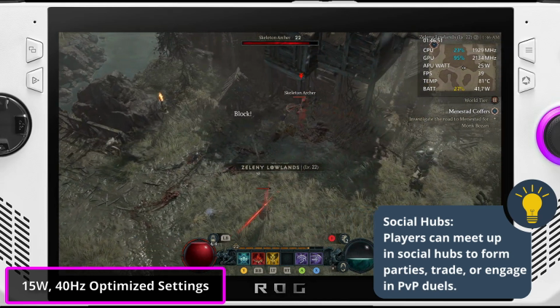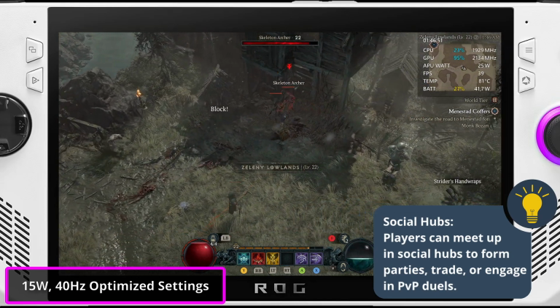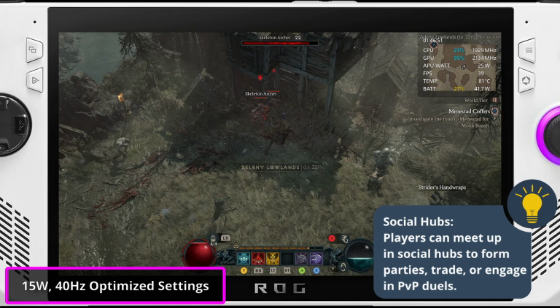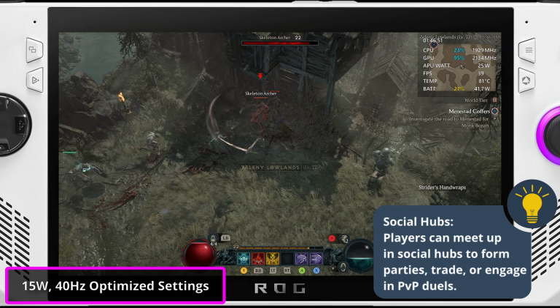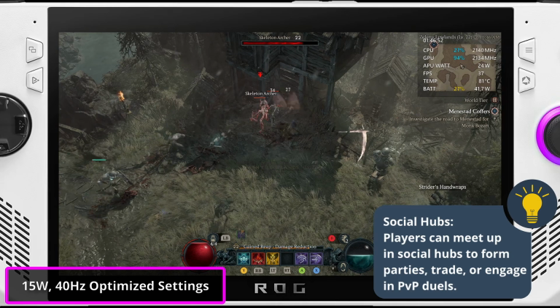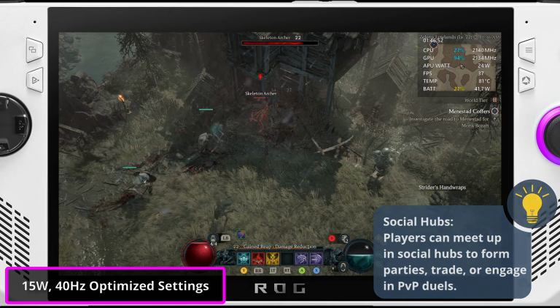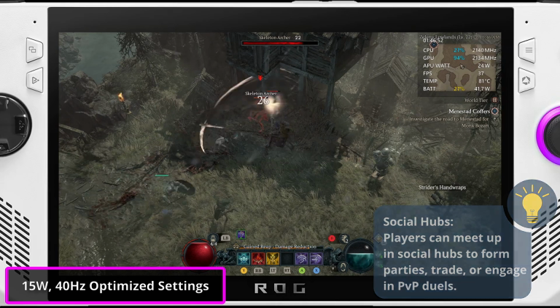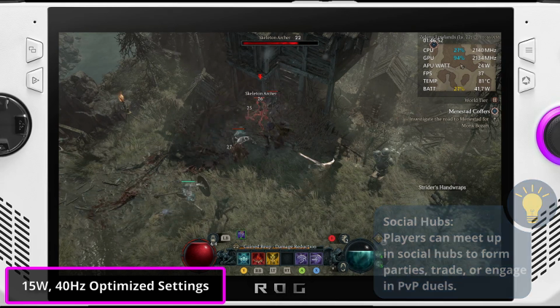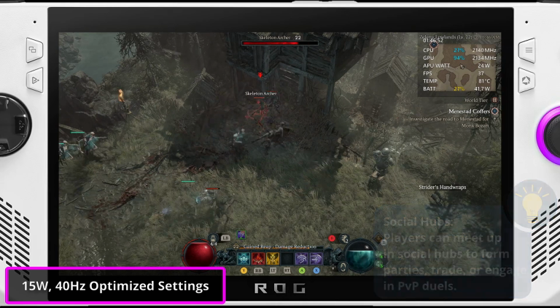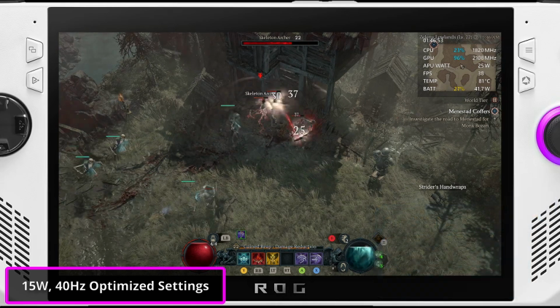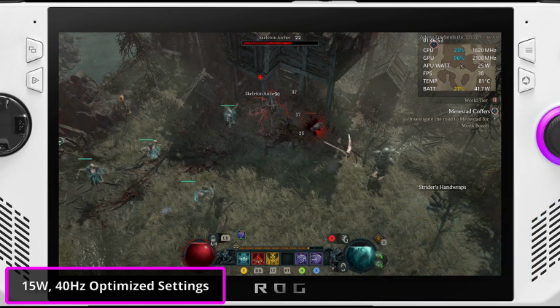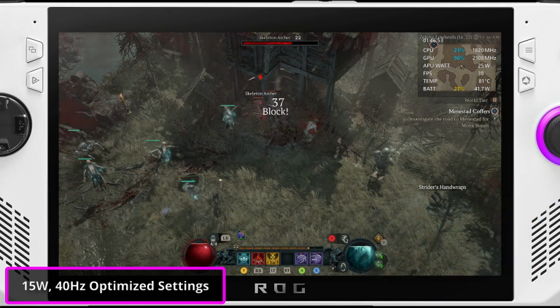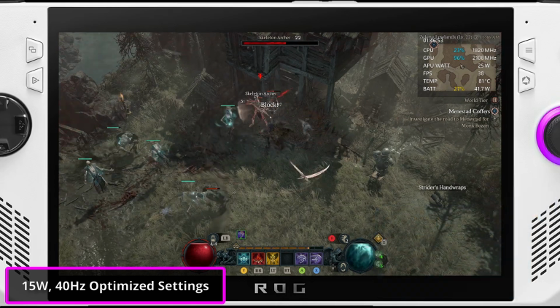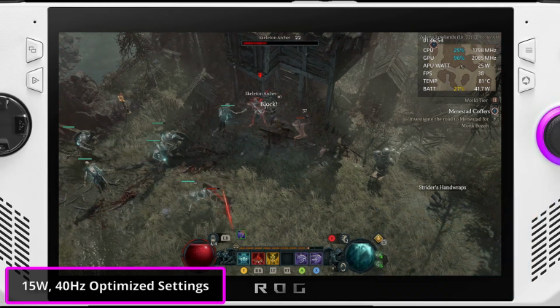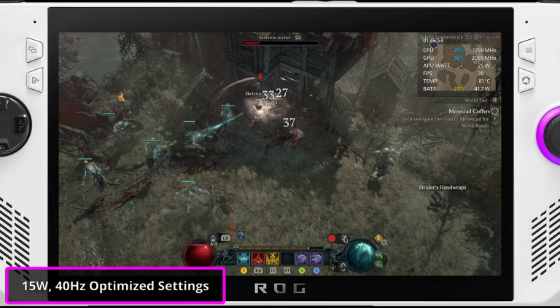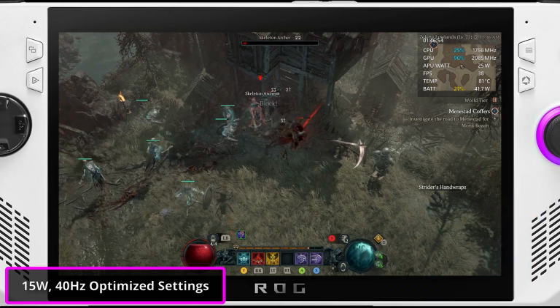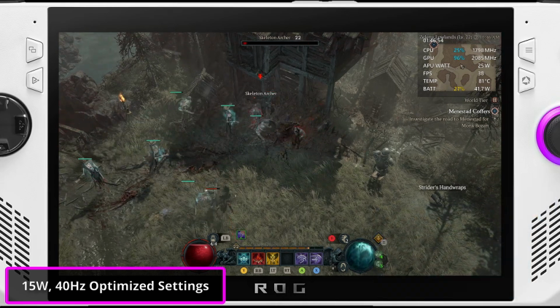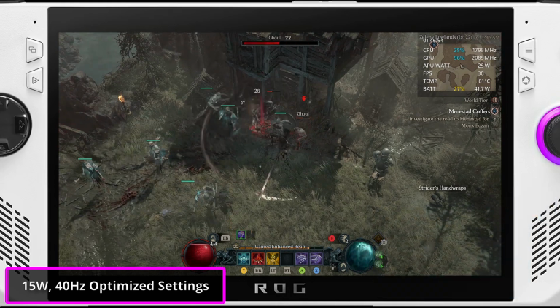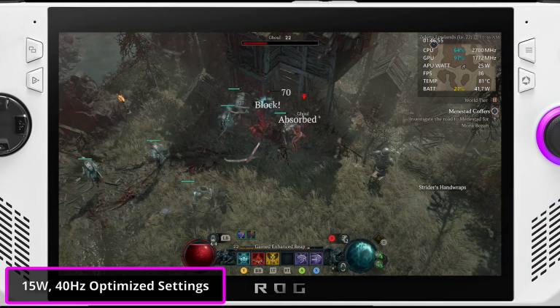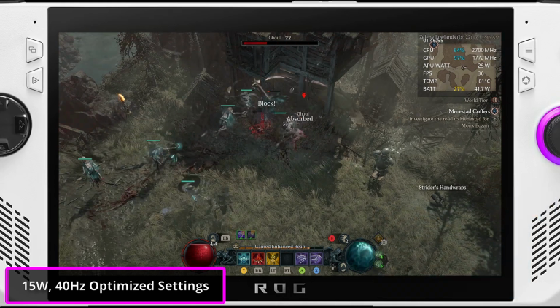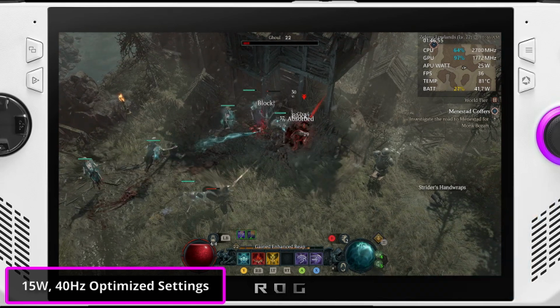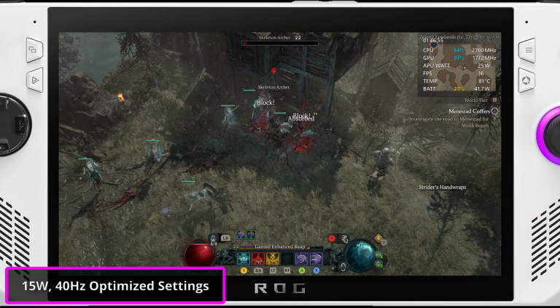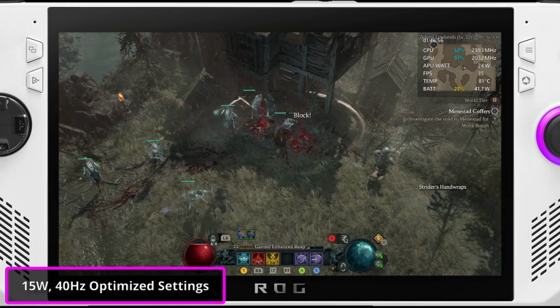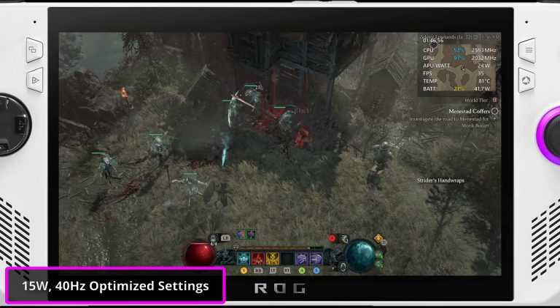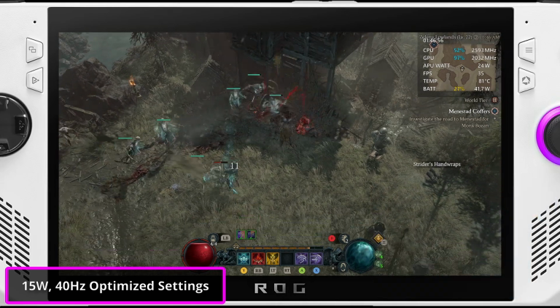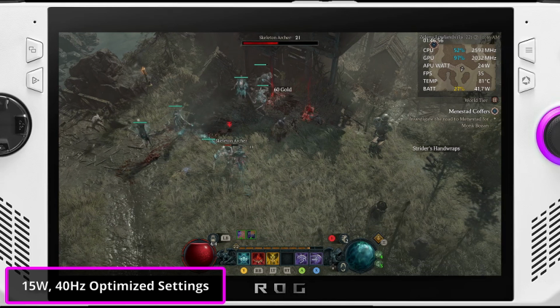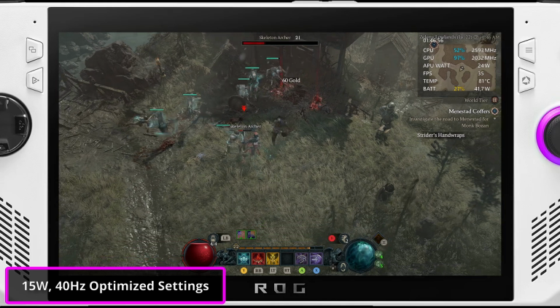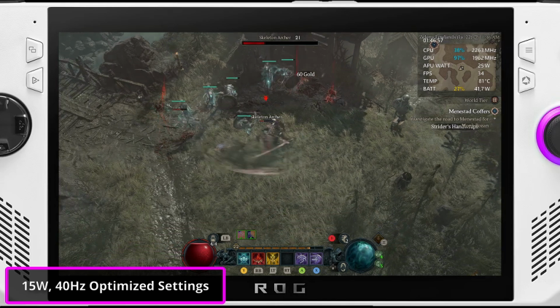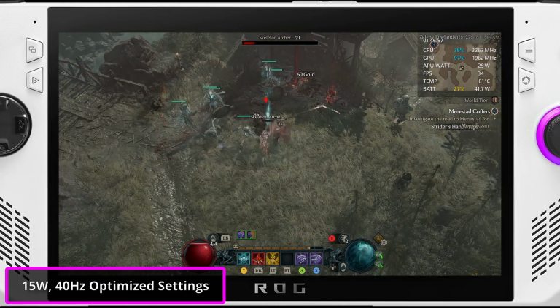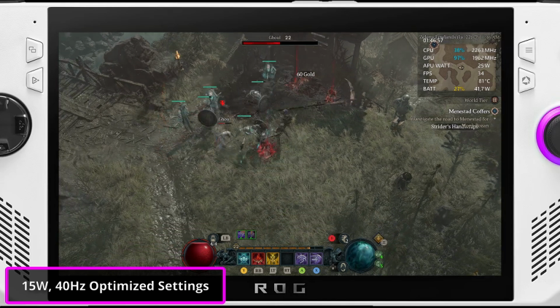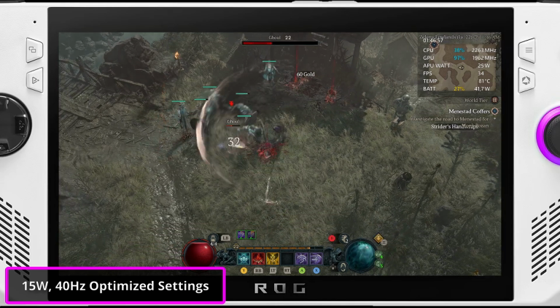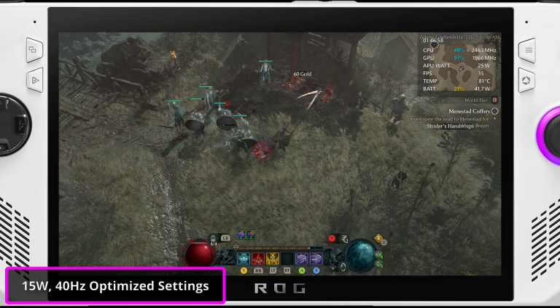If you plan on connecting your Ally to an external display, using these settings at 1080p might make sense.